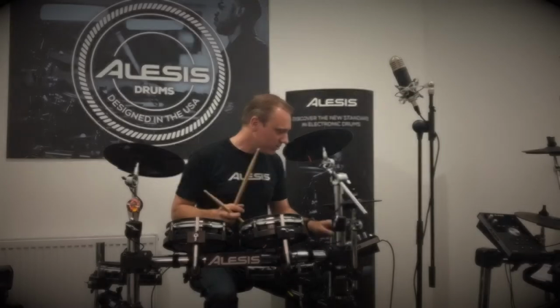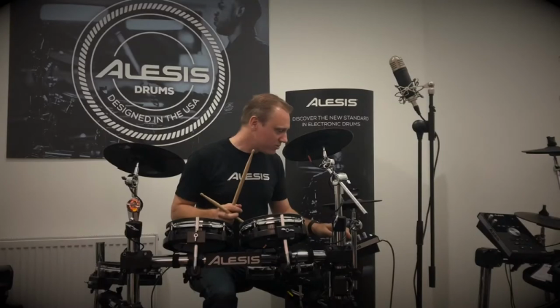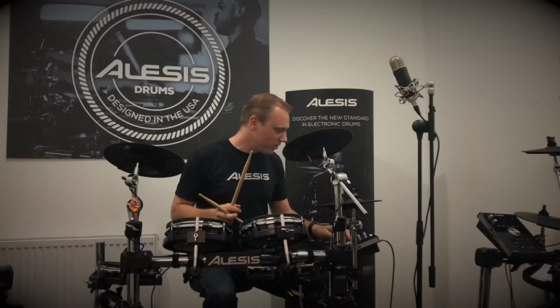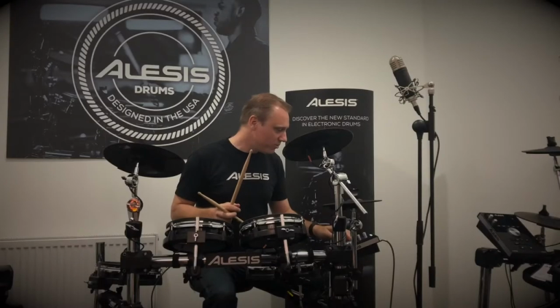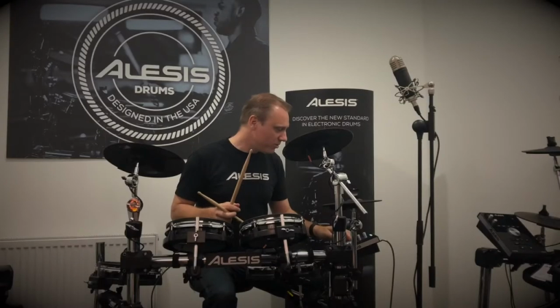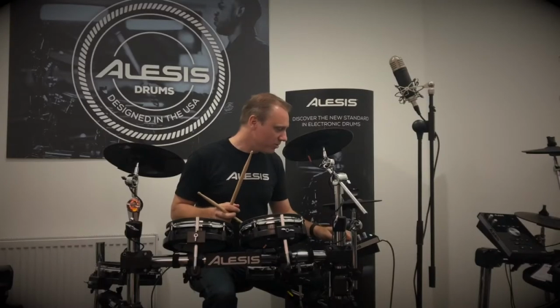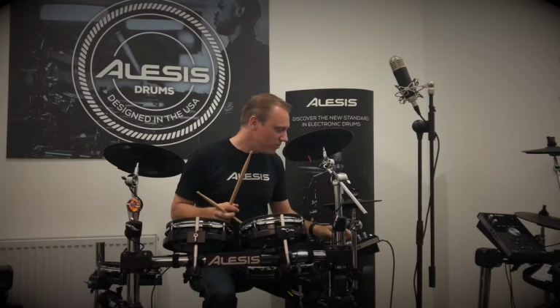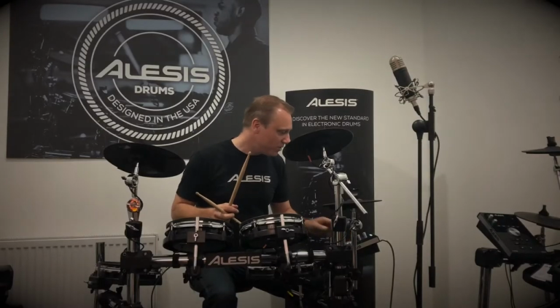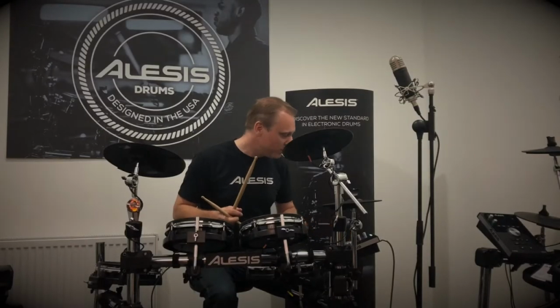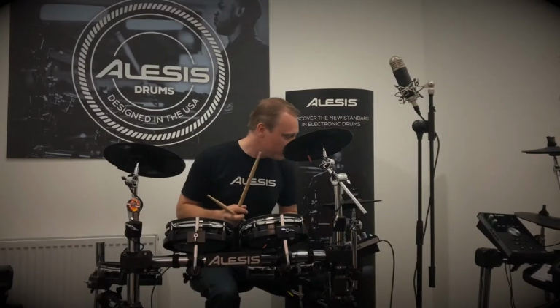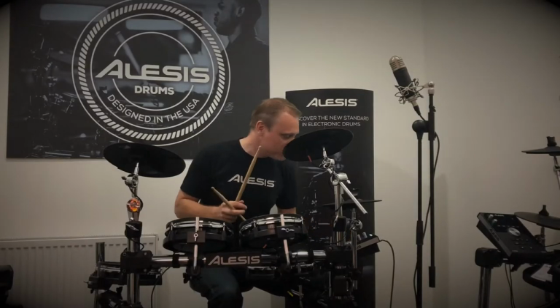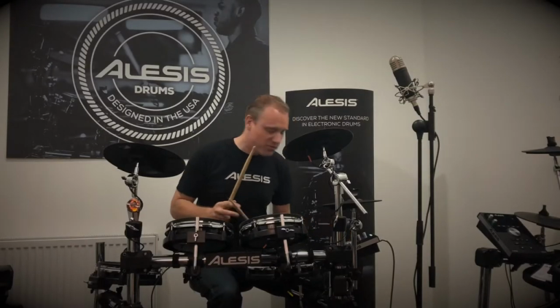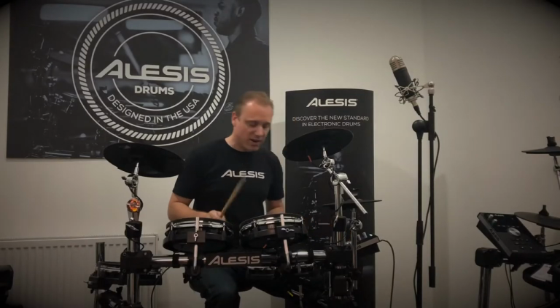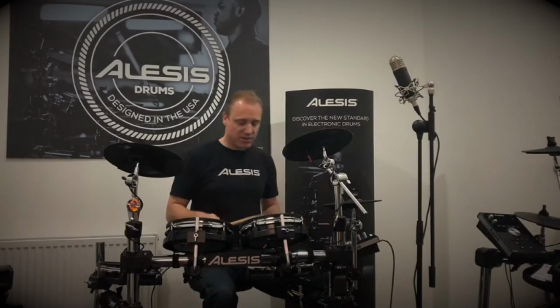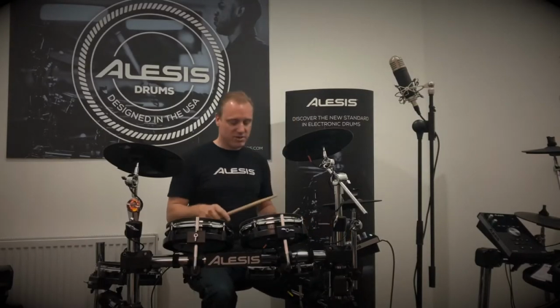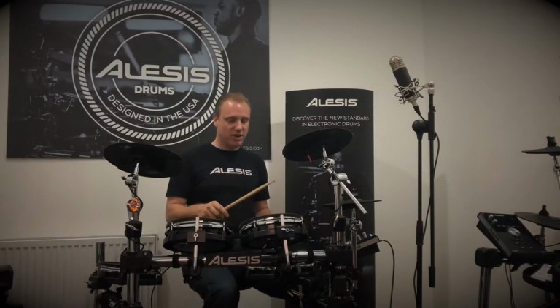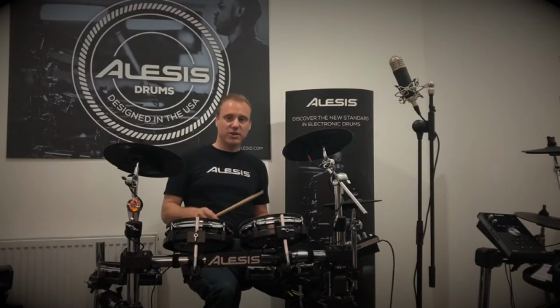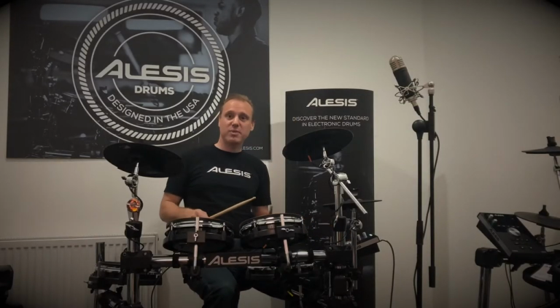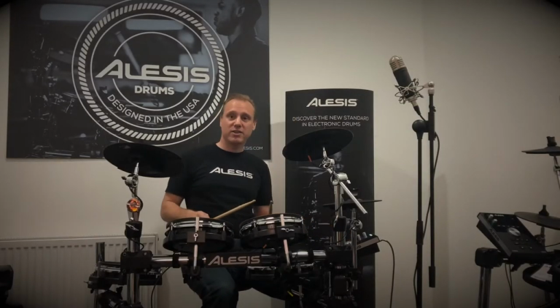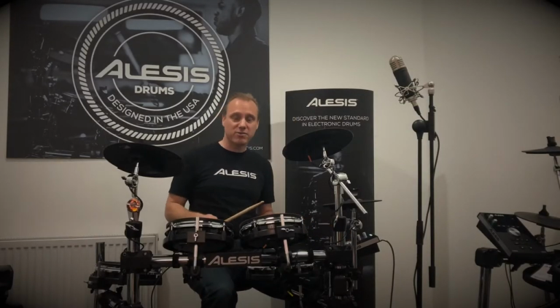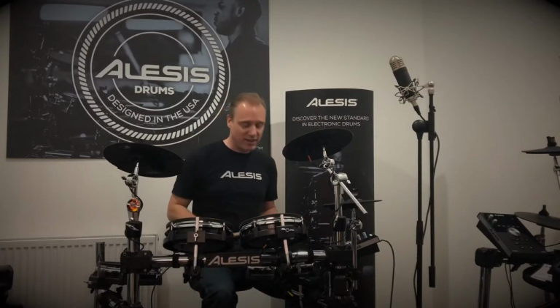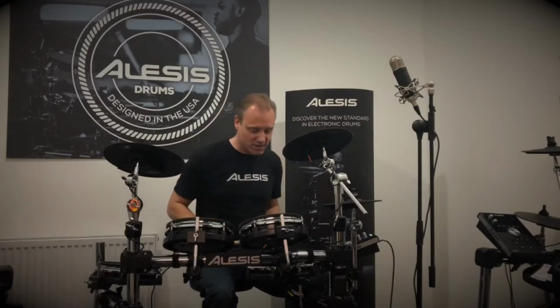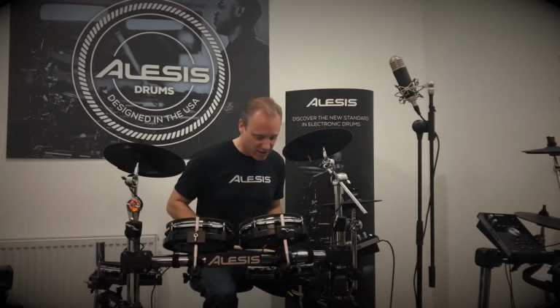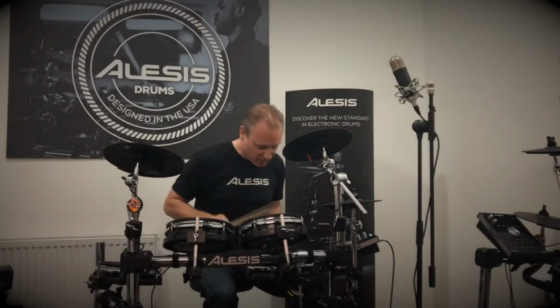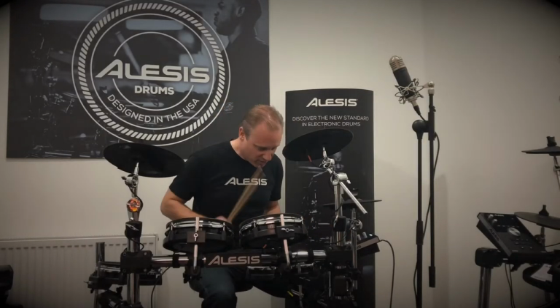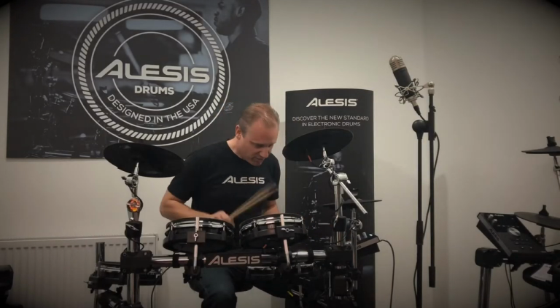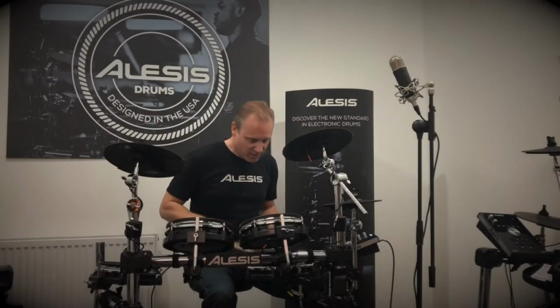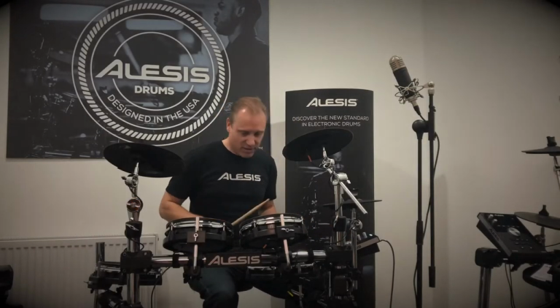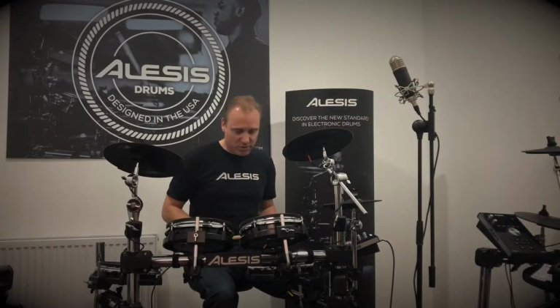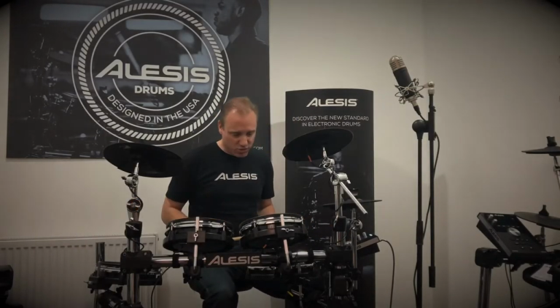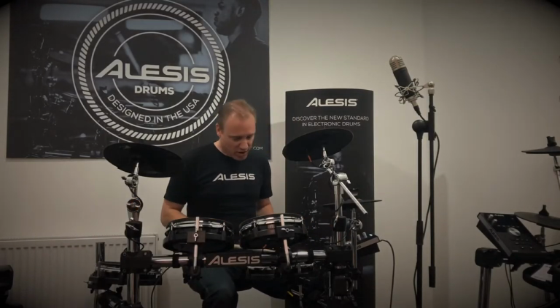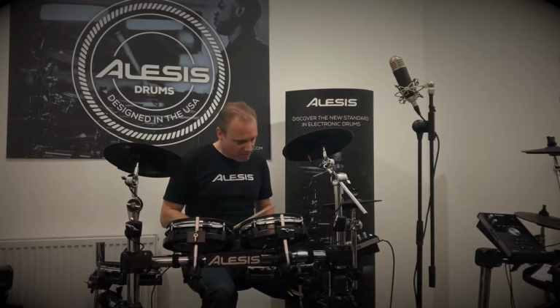Let's try number two. Number two is funk, so you're going to expect a fatter sound, a little bit drier.